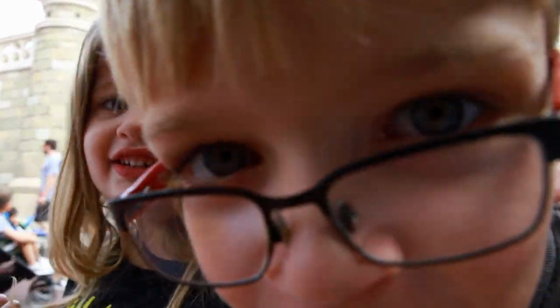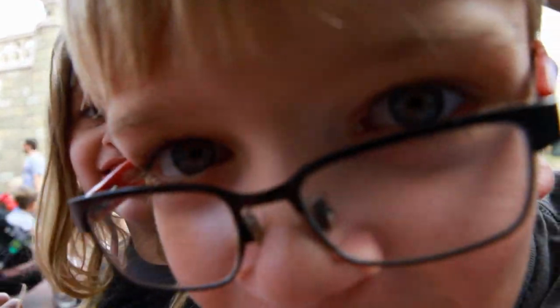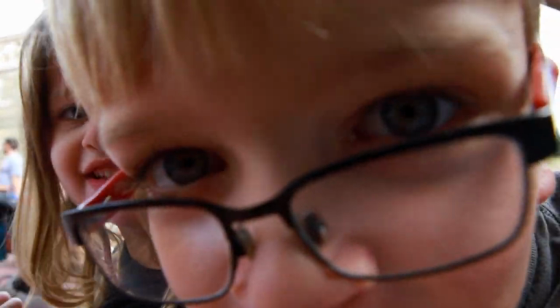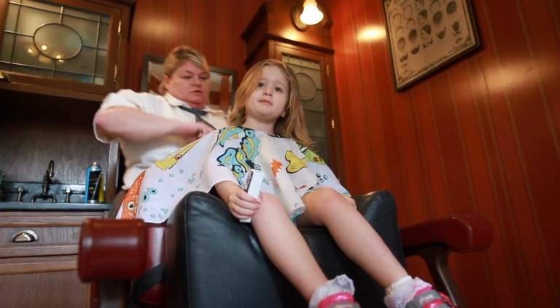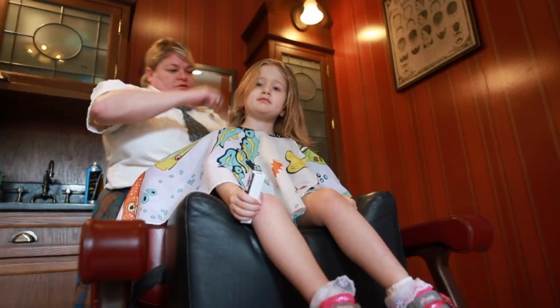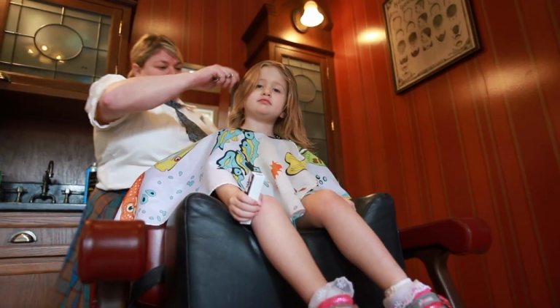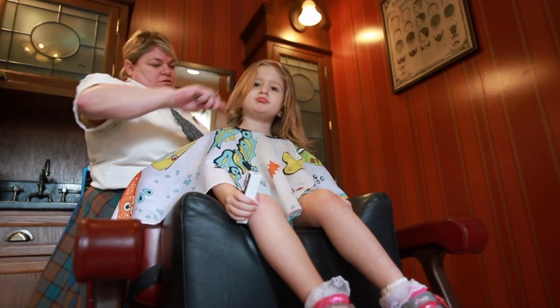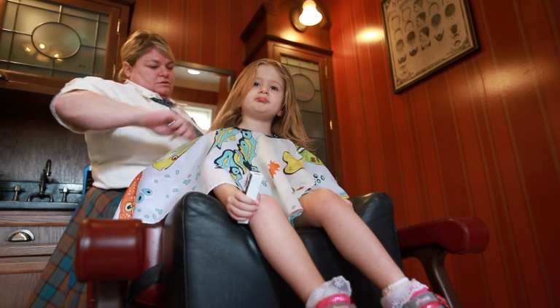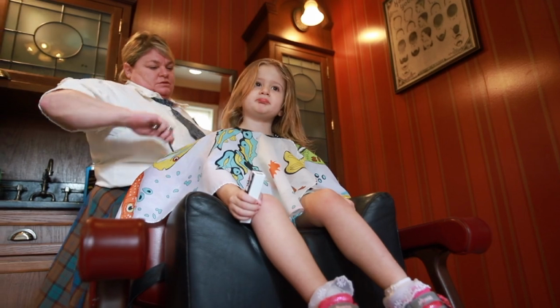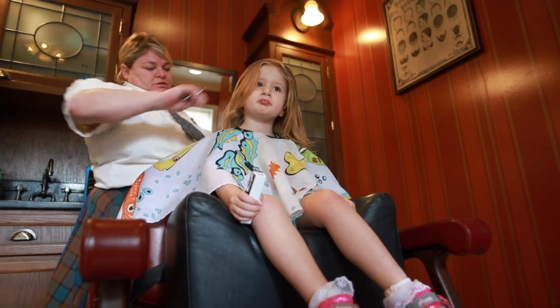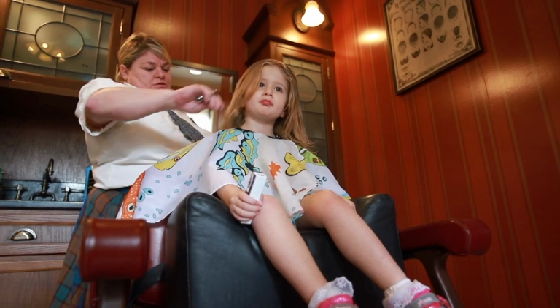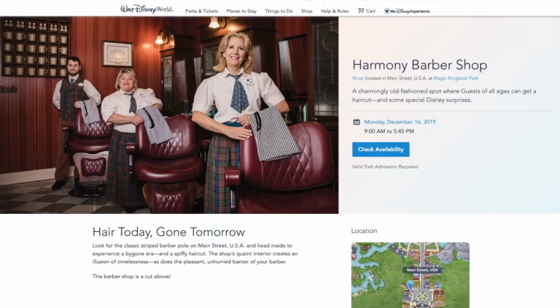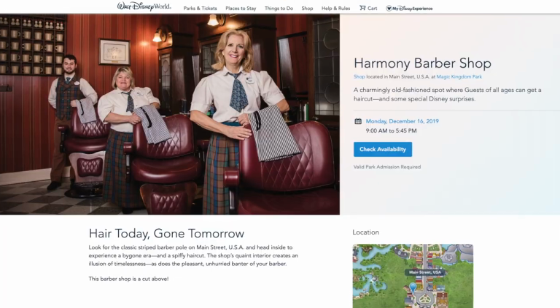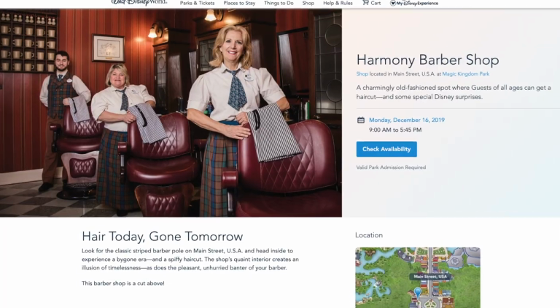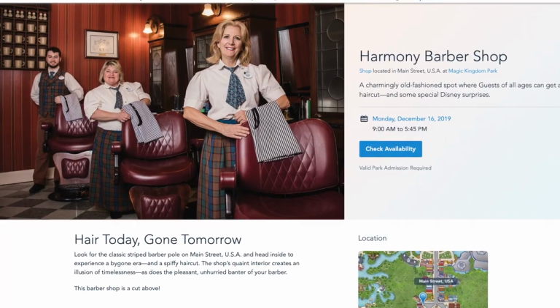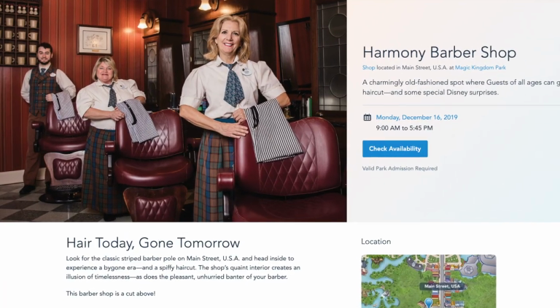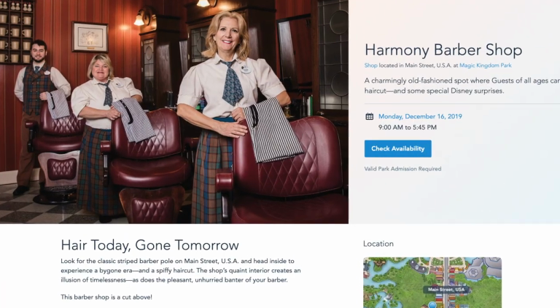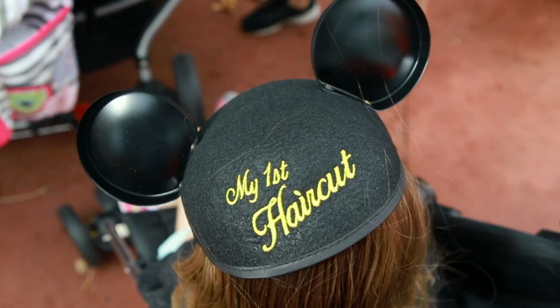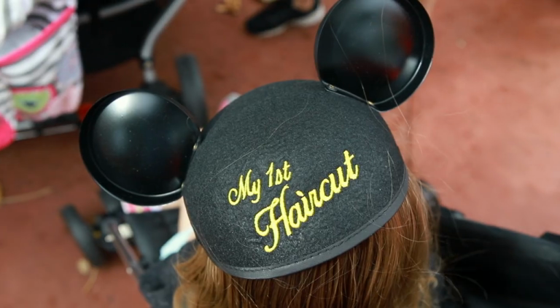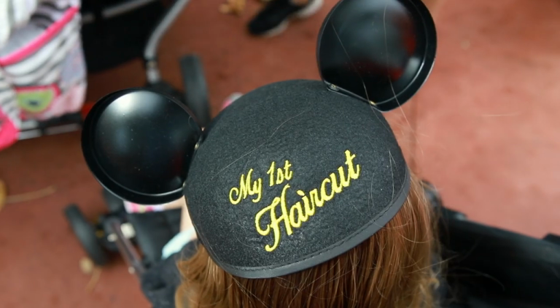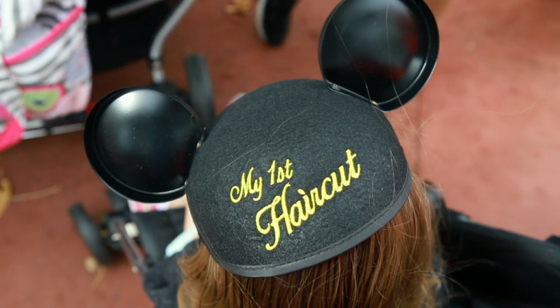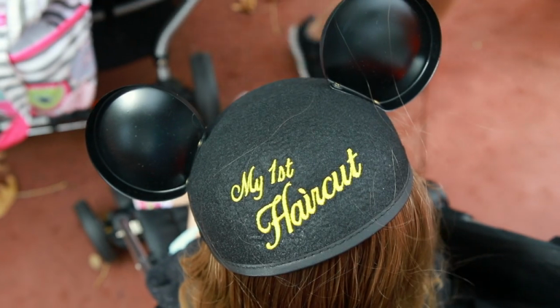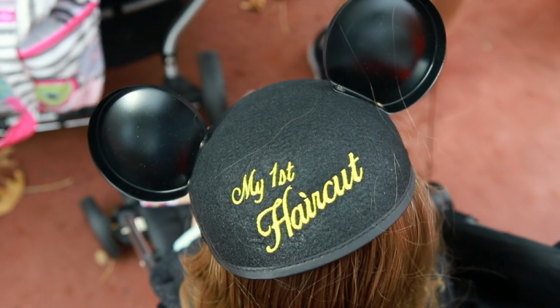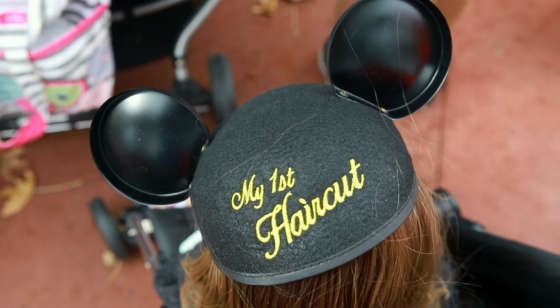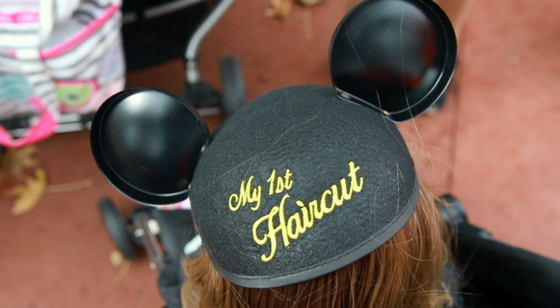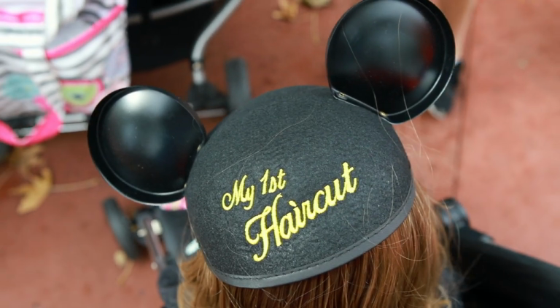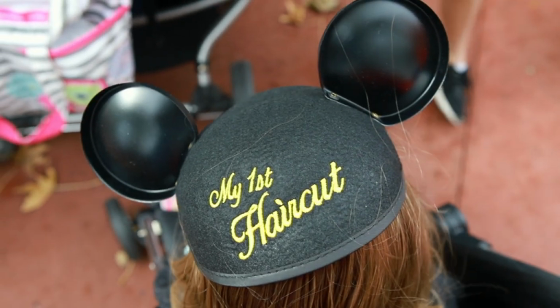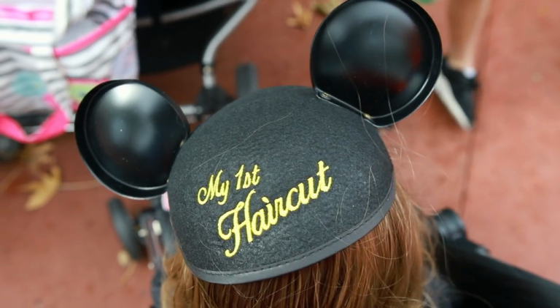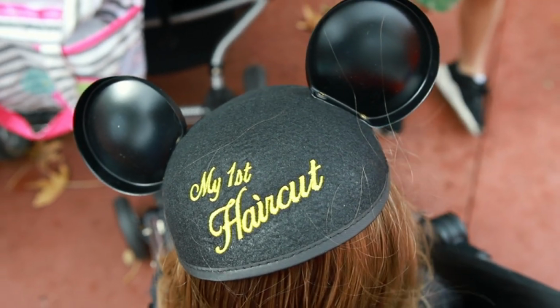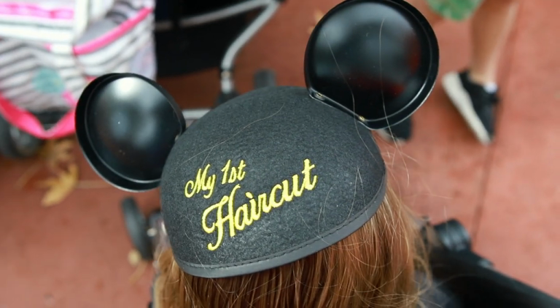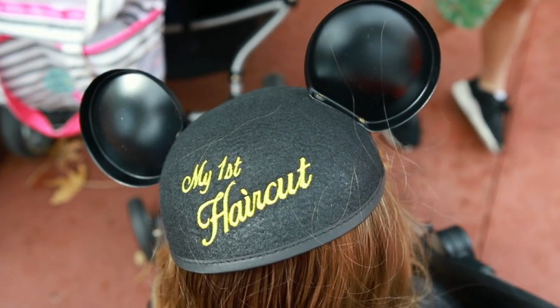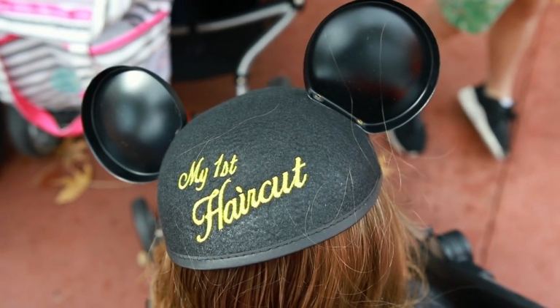Here I'll talk about how it works, the cost, and my experience taking my daughter for her first haircut.